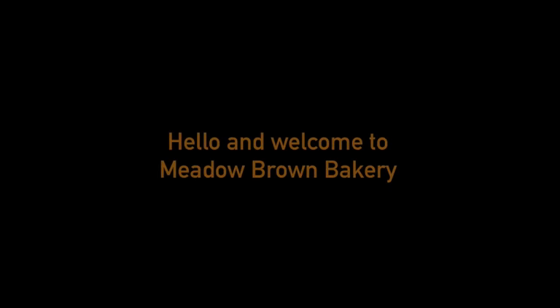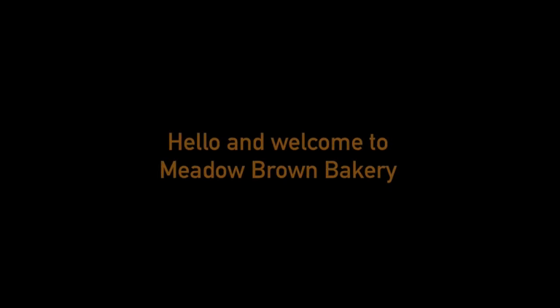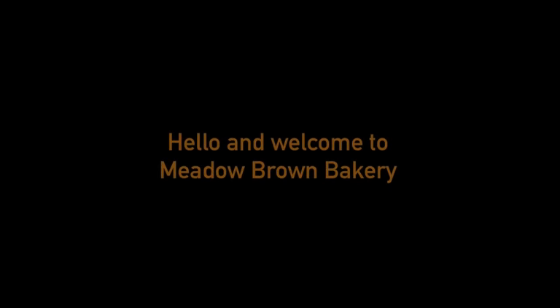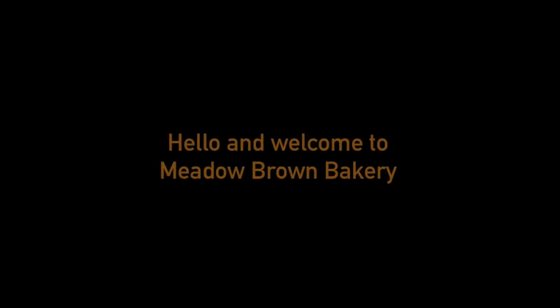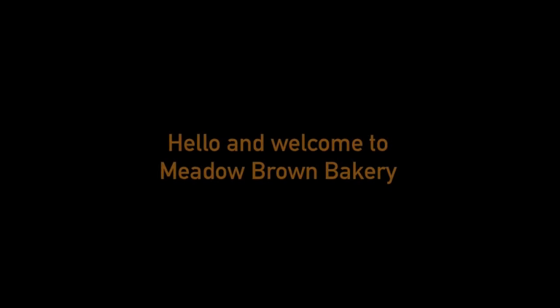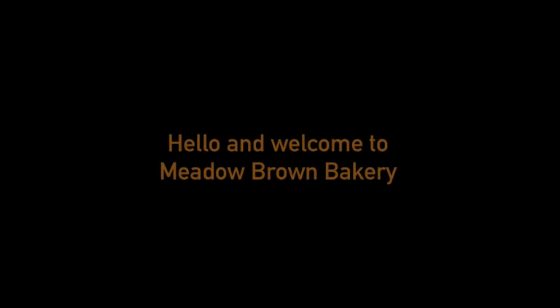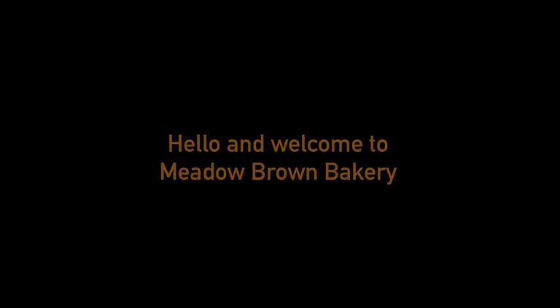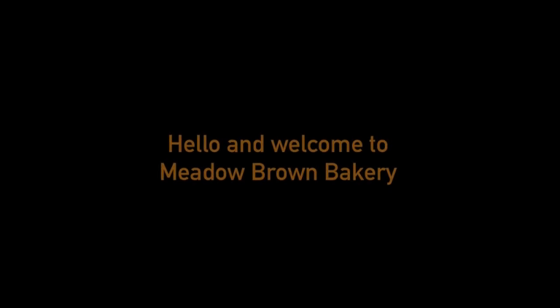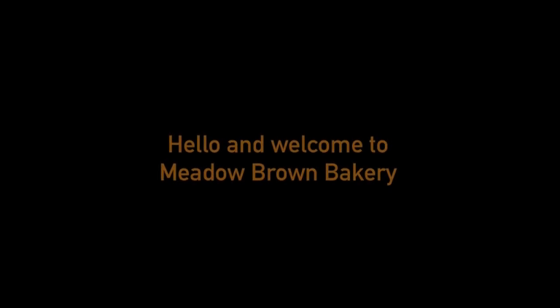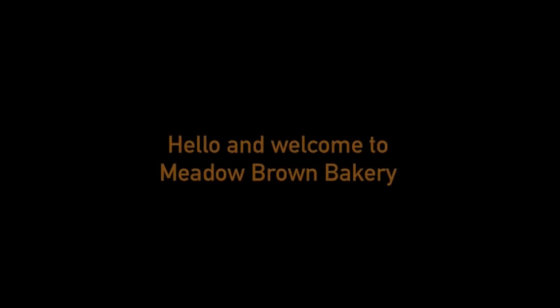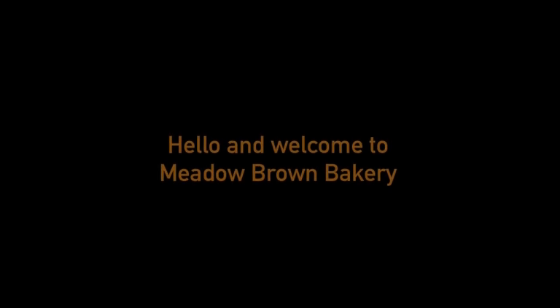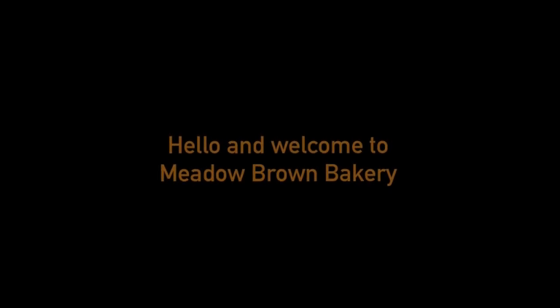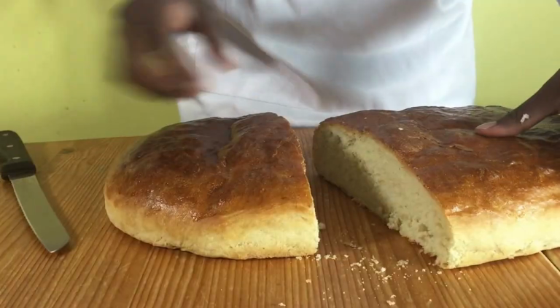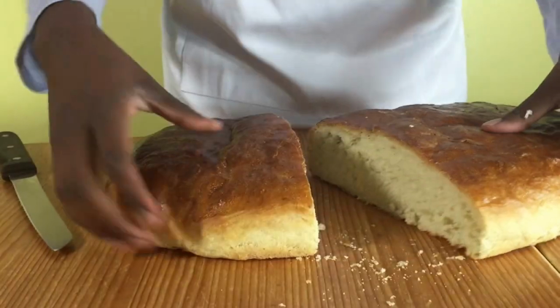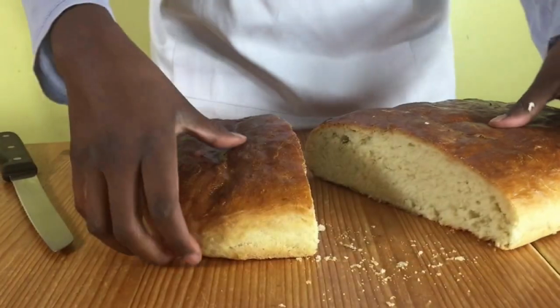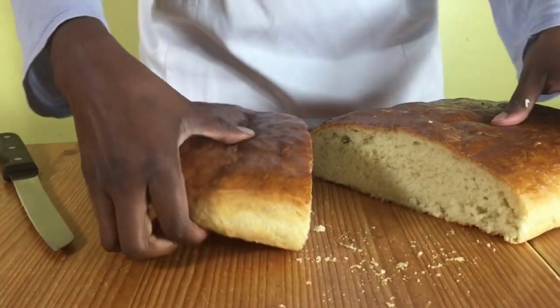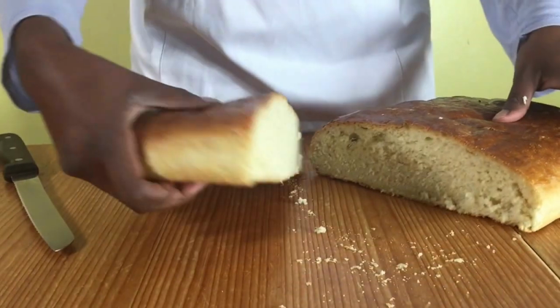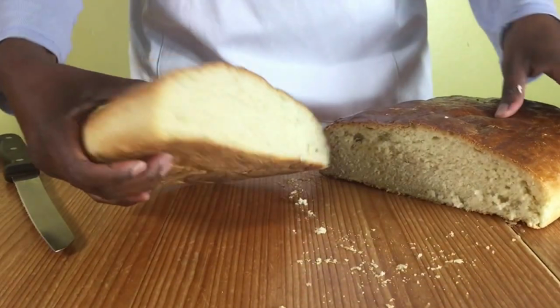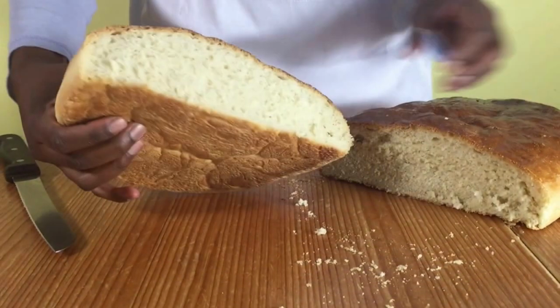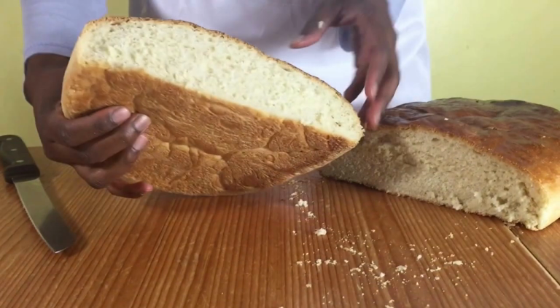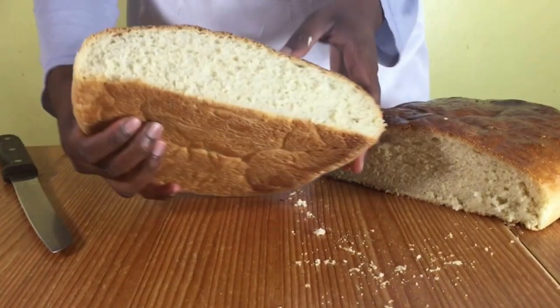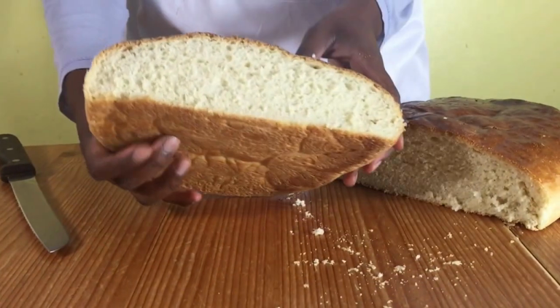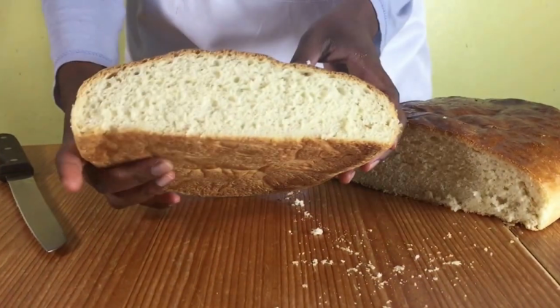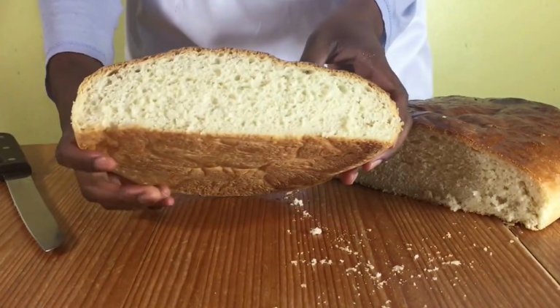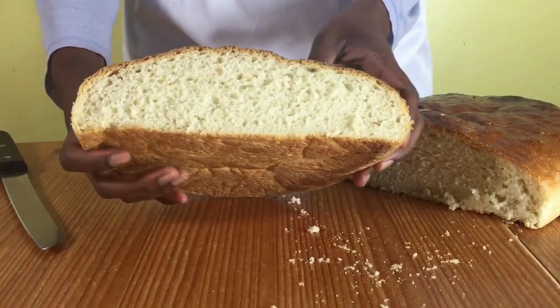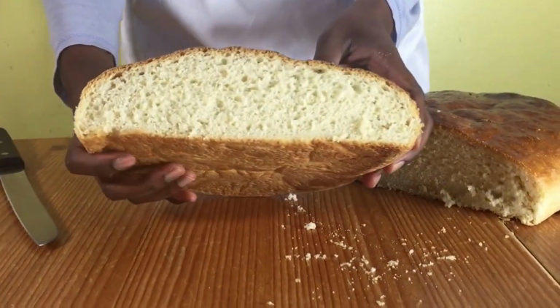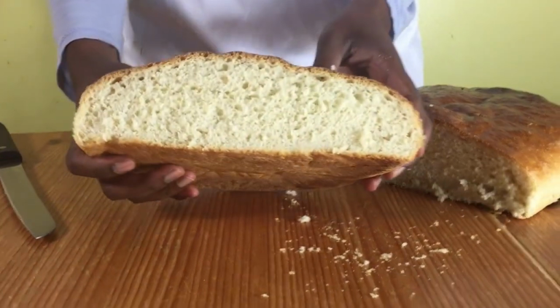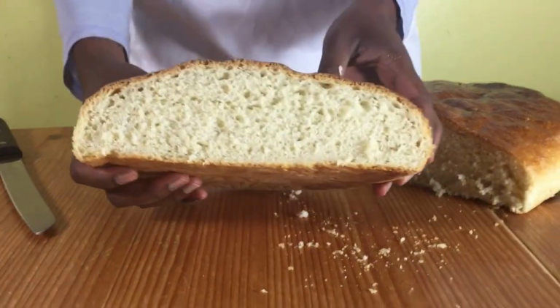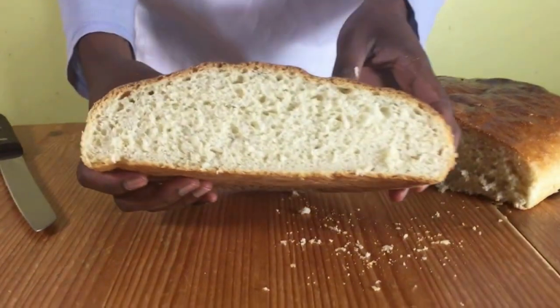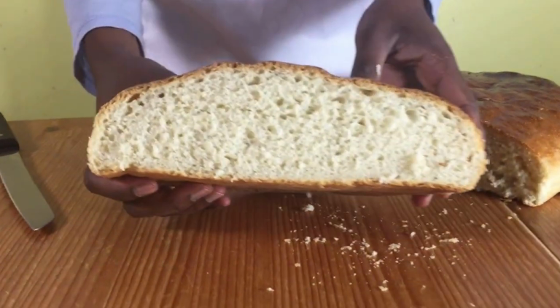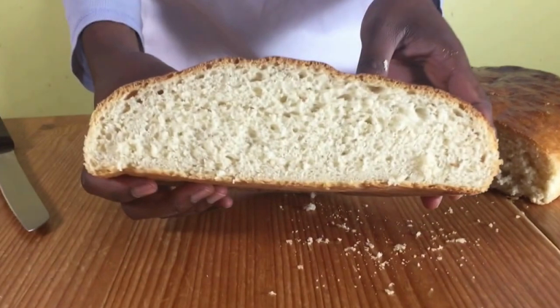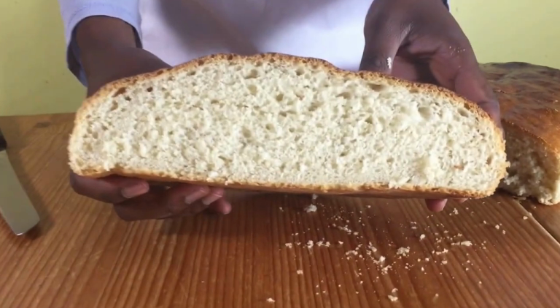Hello and welcome to Meadow Brown Bakery. In this video I'll be showing you how to bake a basic bloomer loaf.